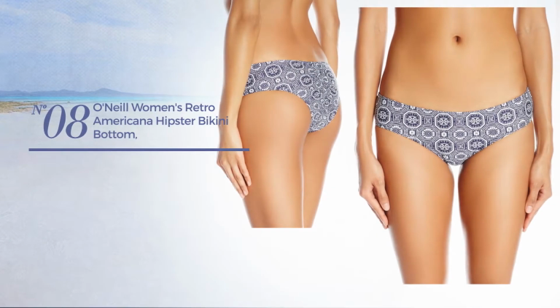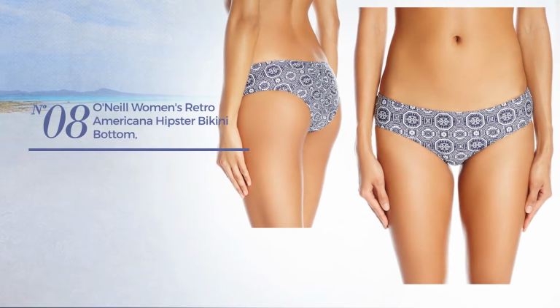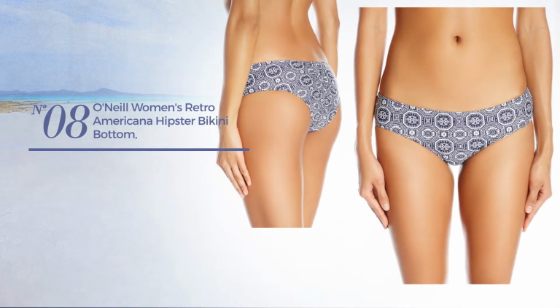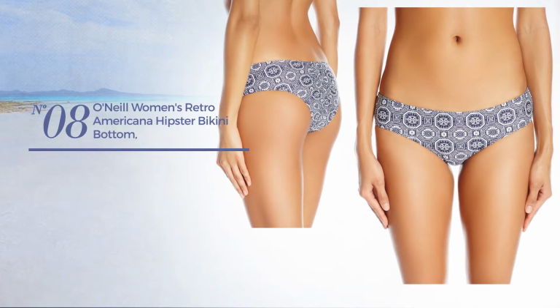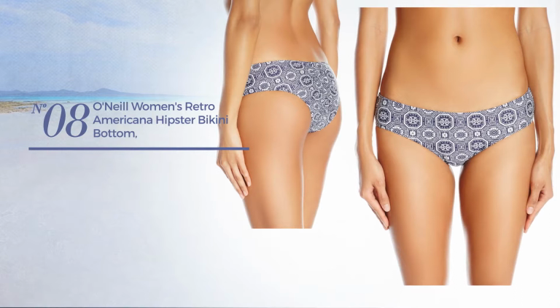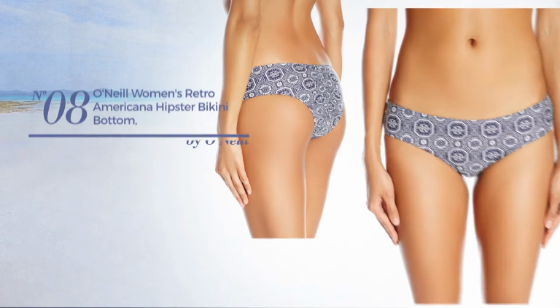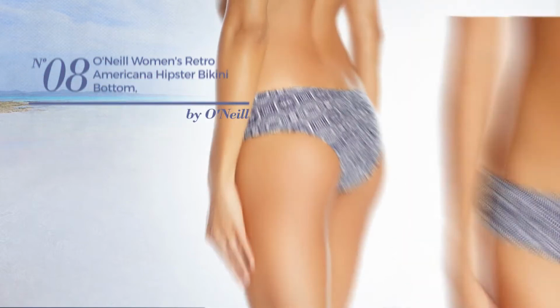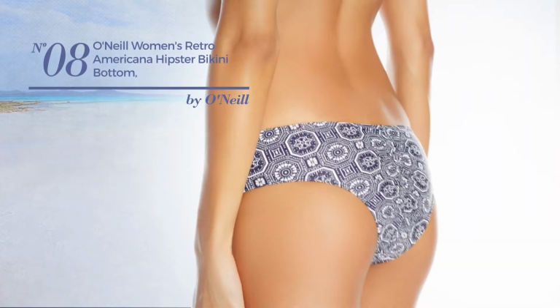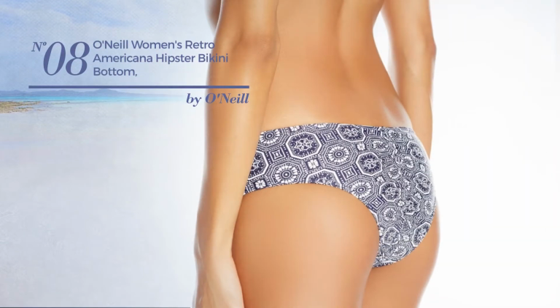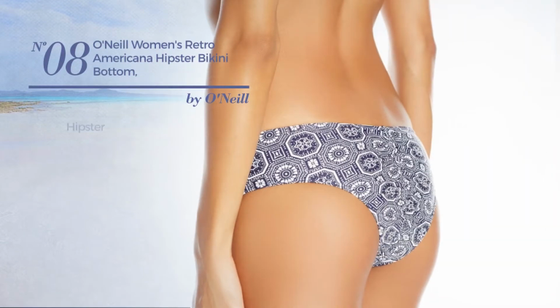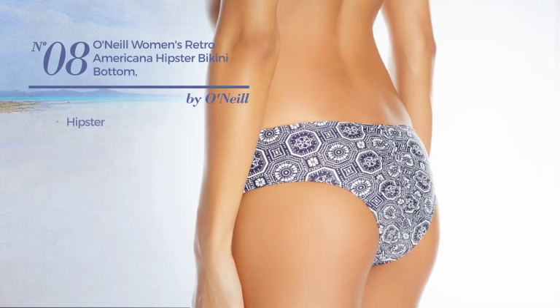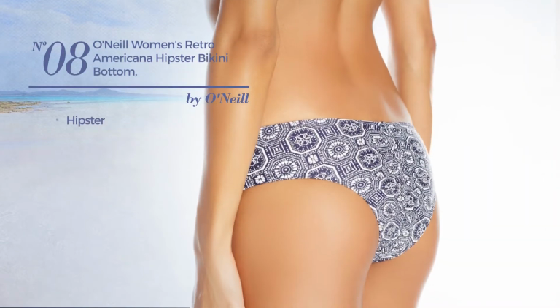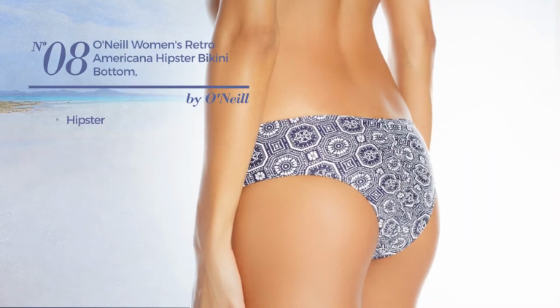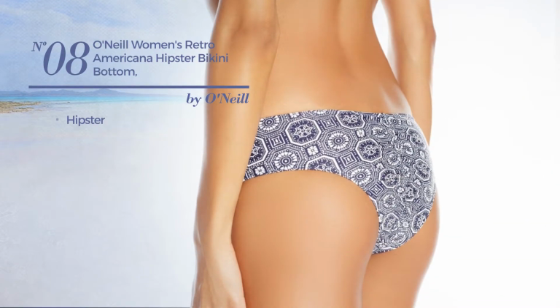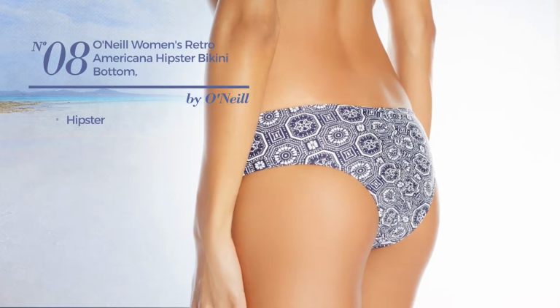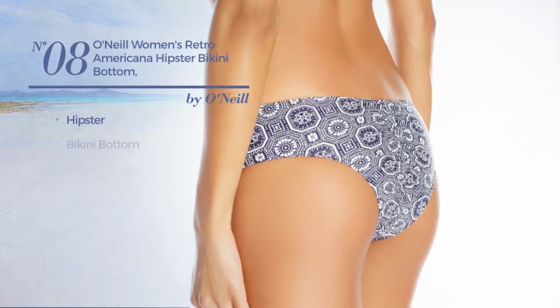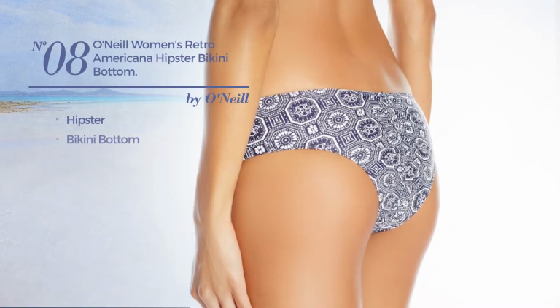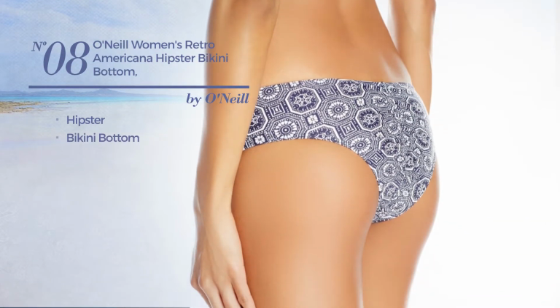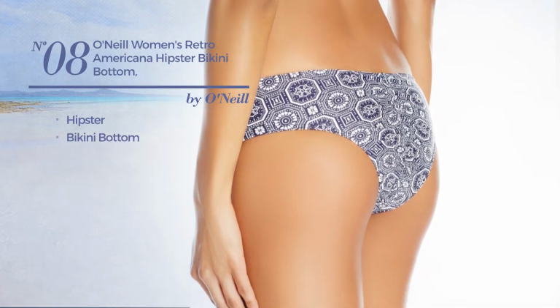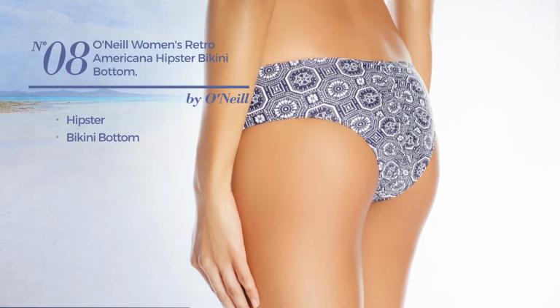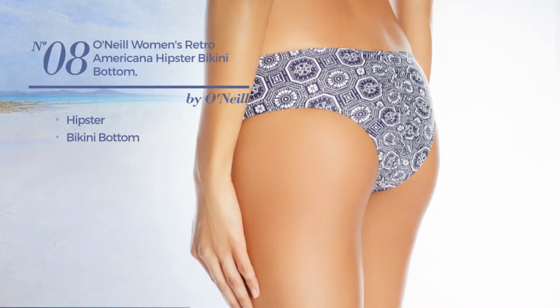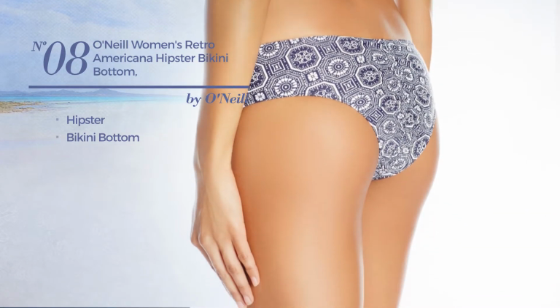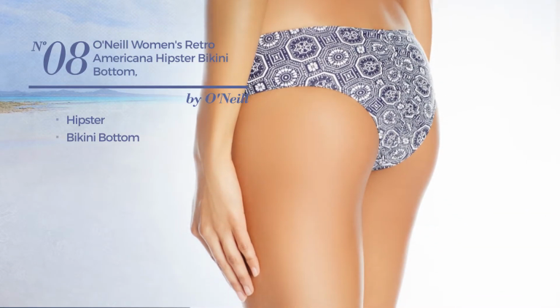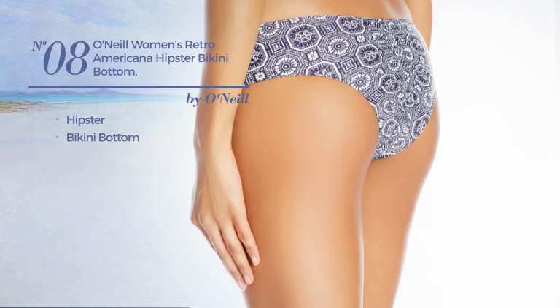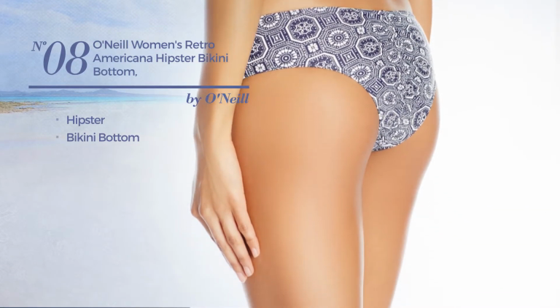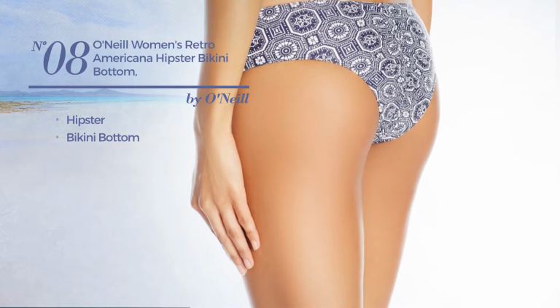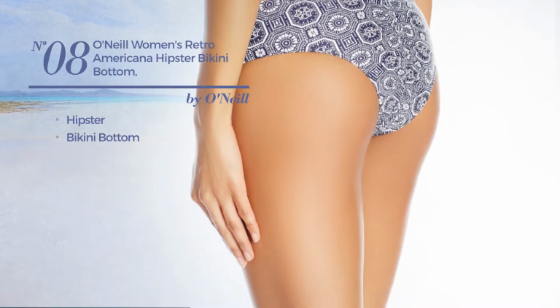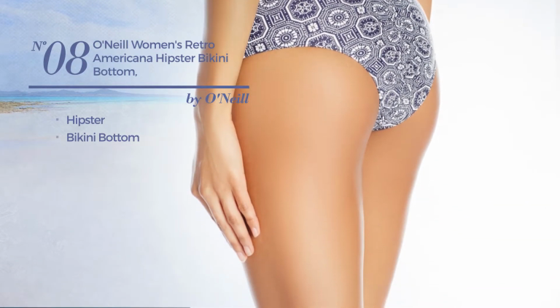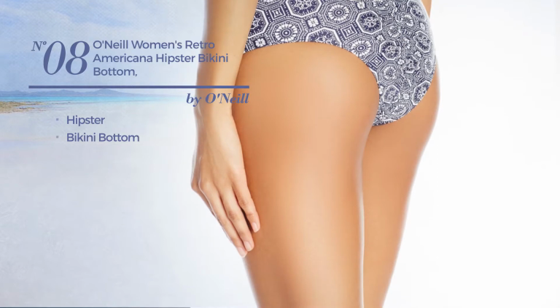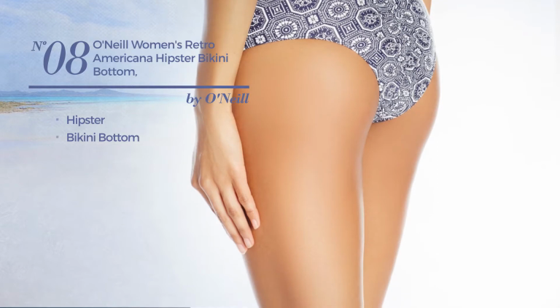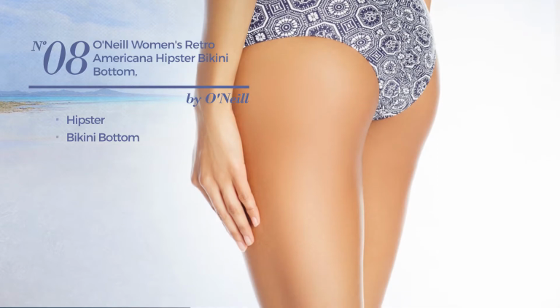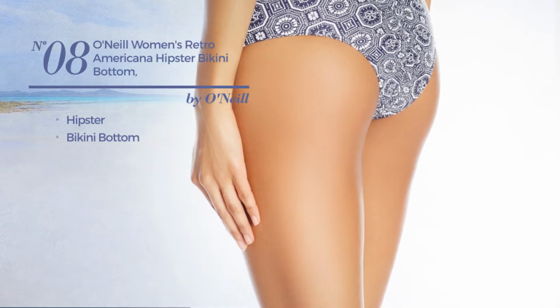Number 8 featuring a hipster with a bikini bottom. Available exclusively in this color mix.